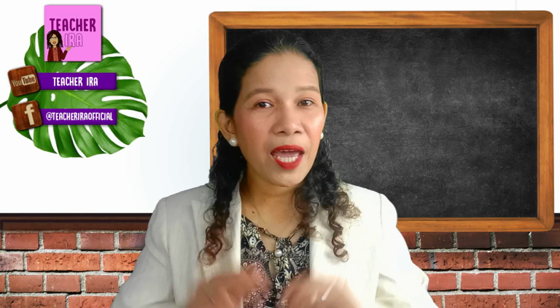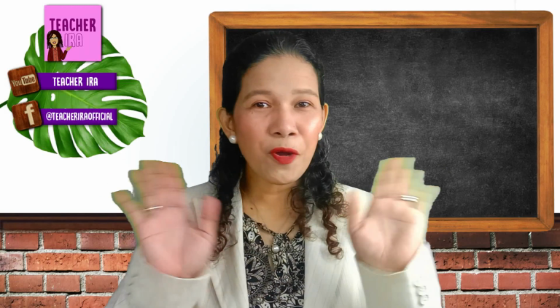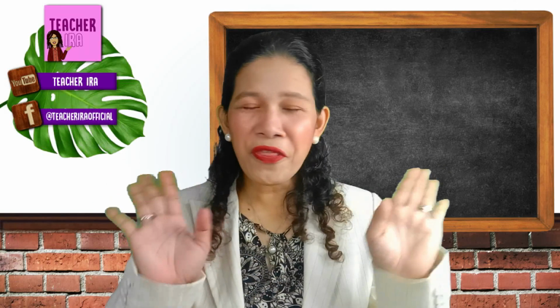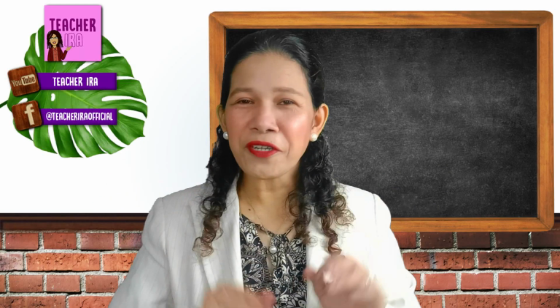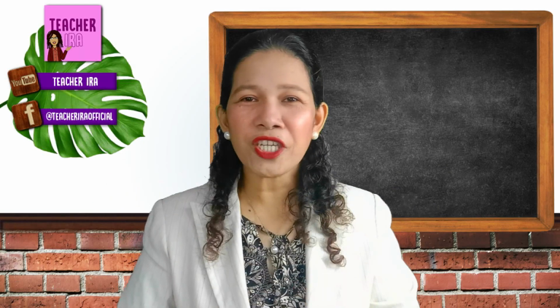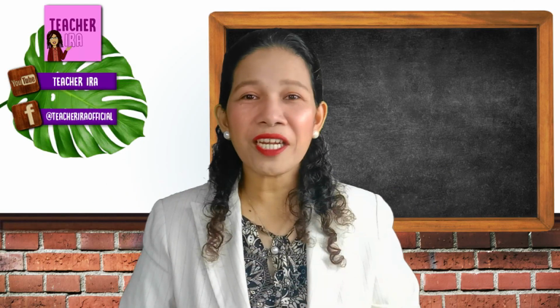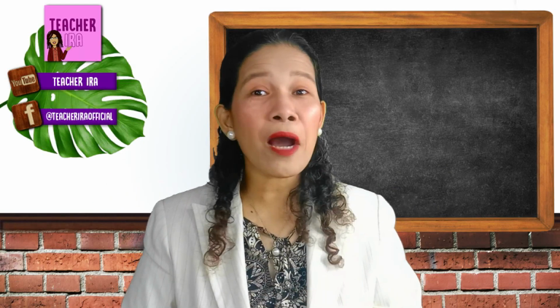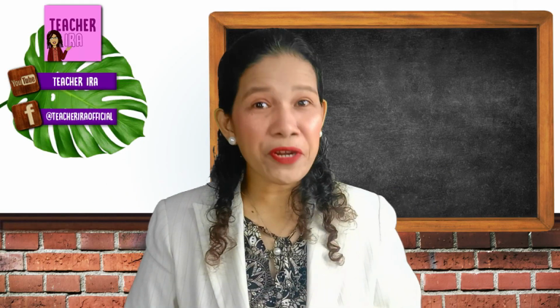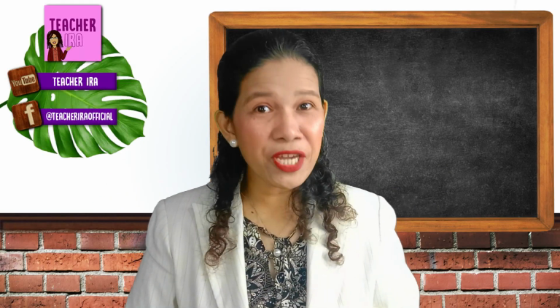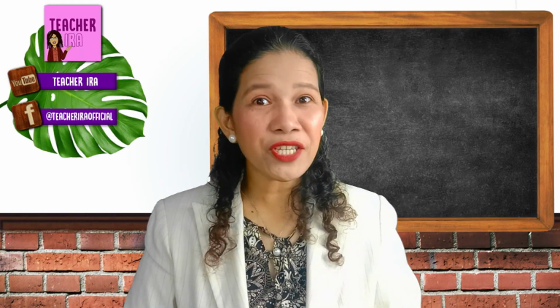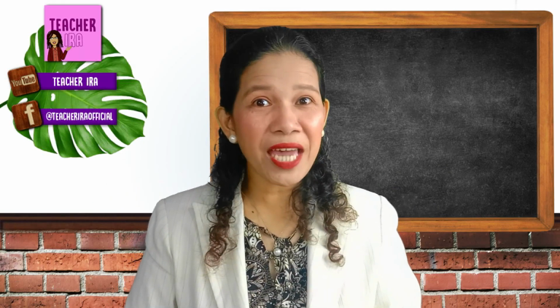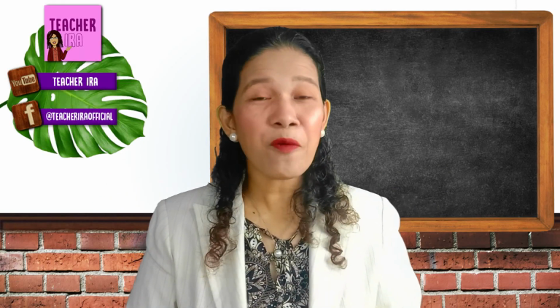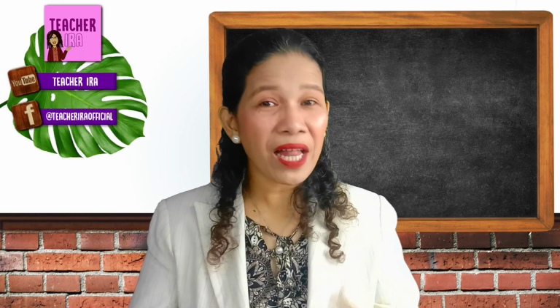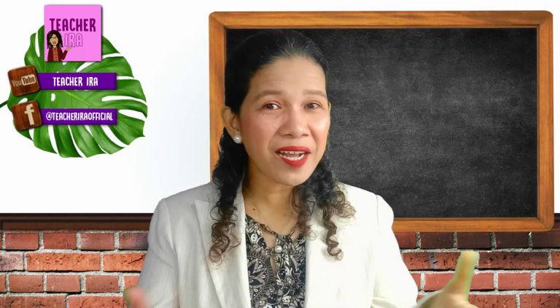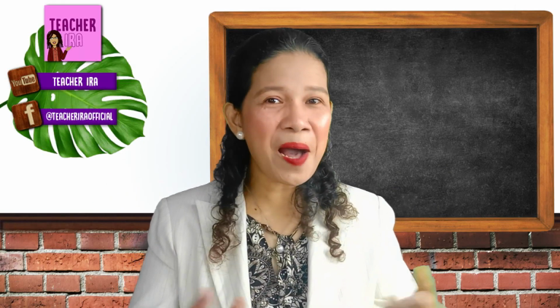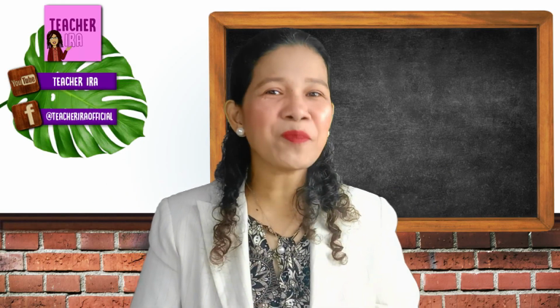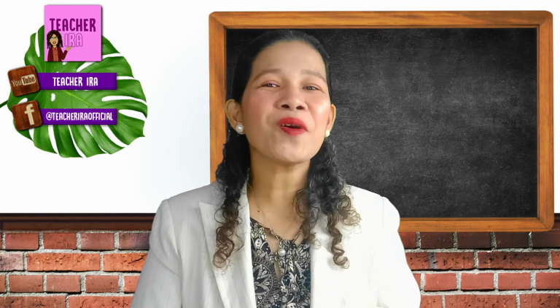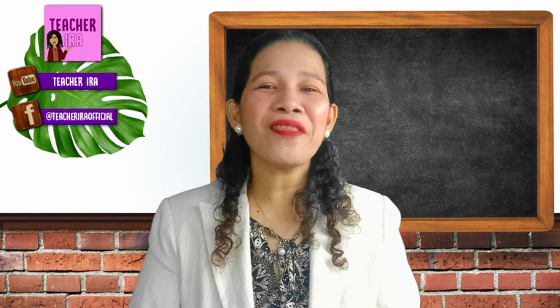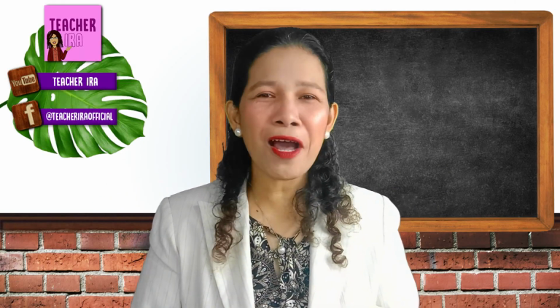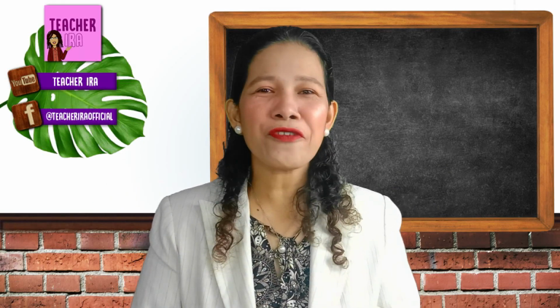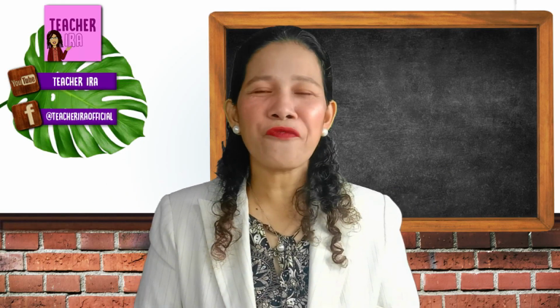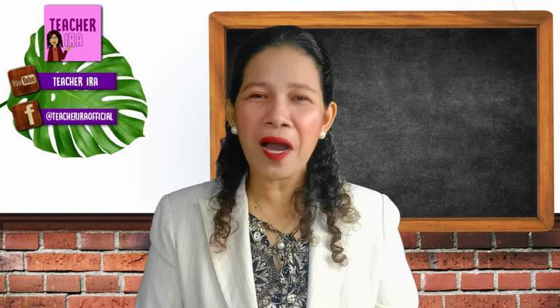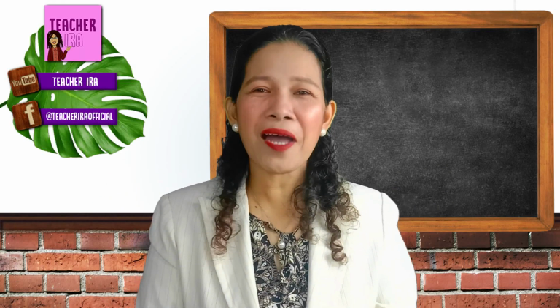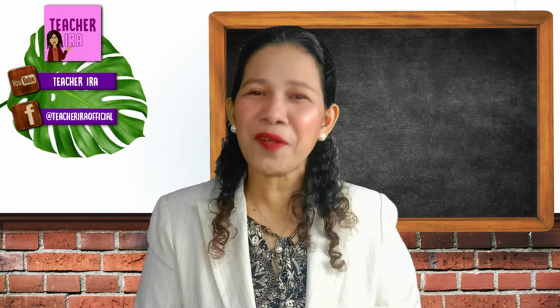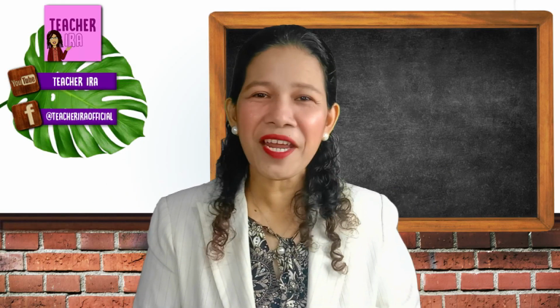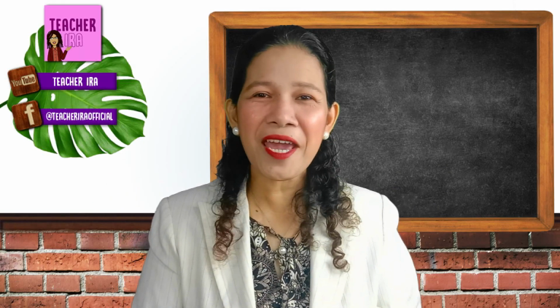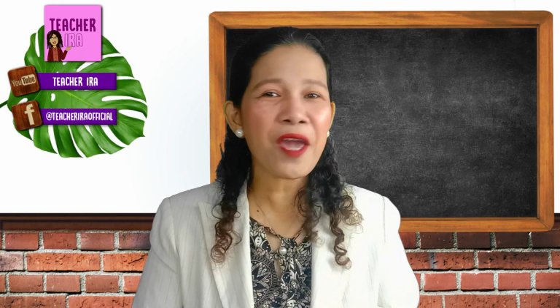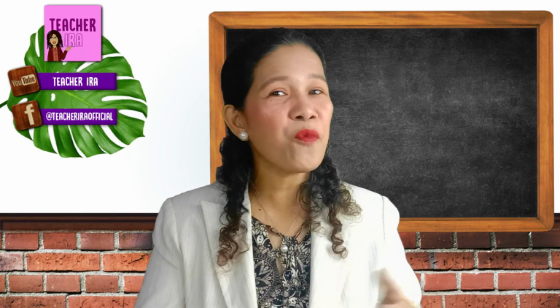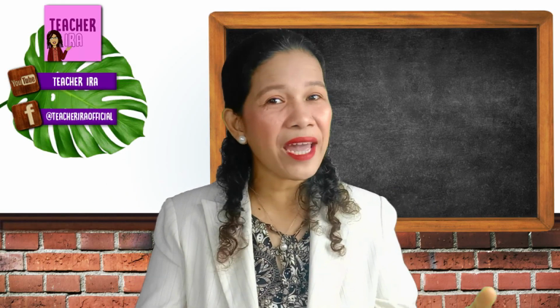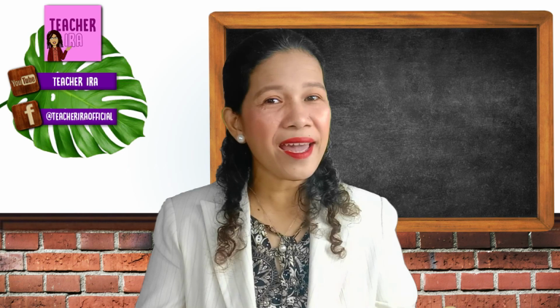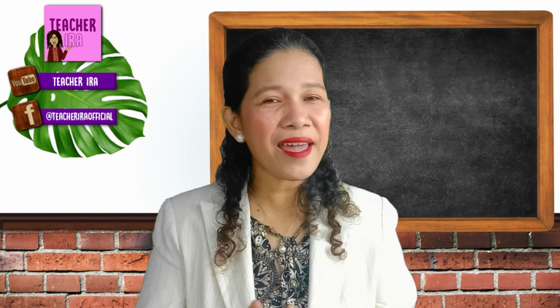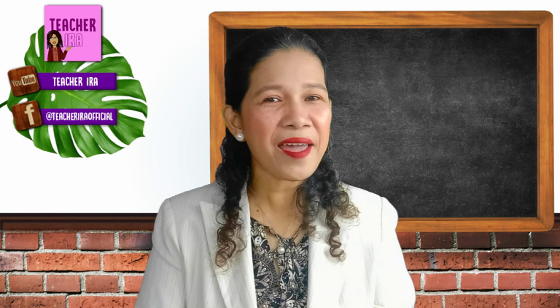Hello there, children. How are you today? Welcome to another fun learning.